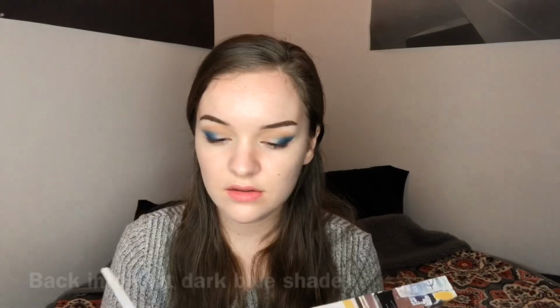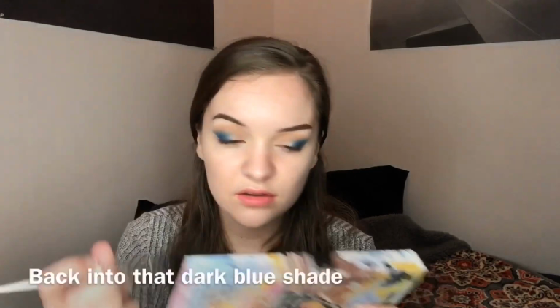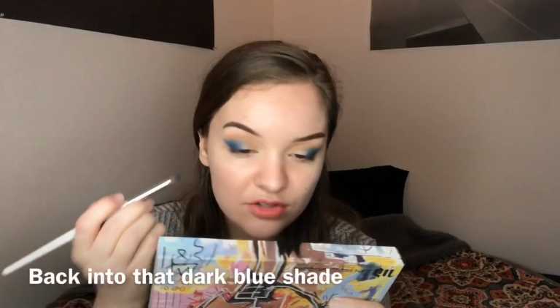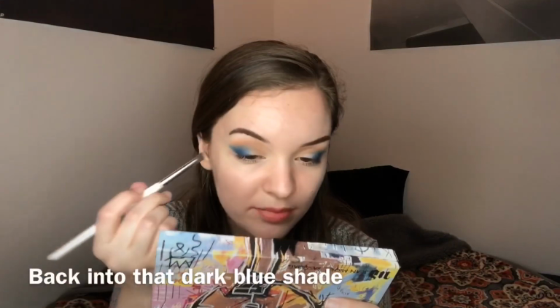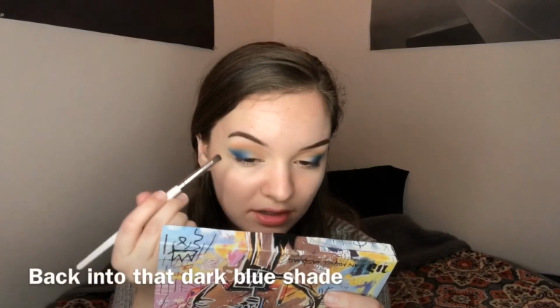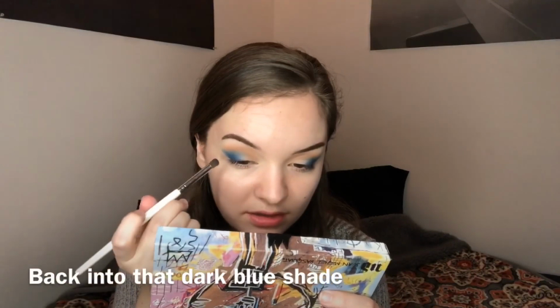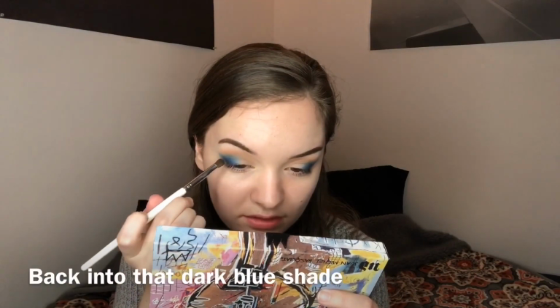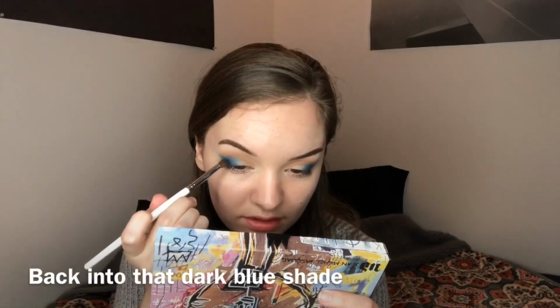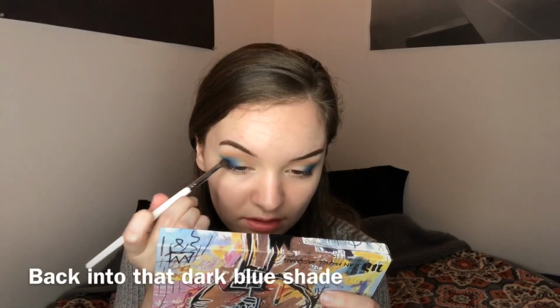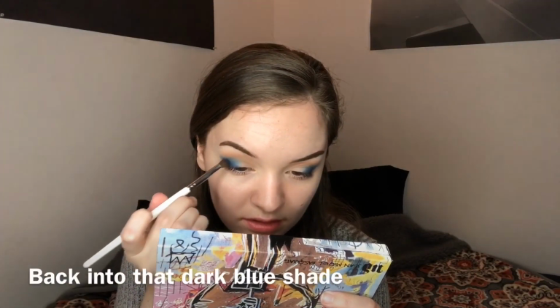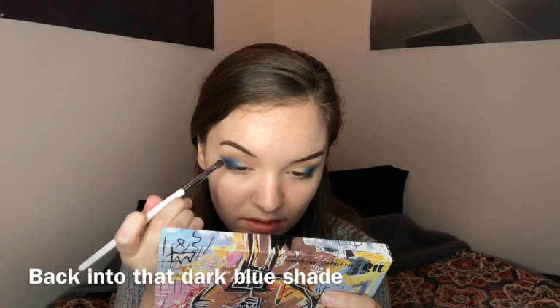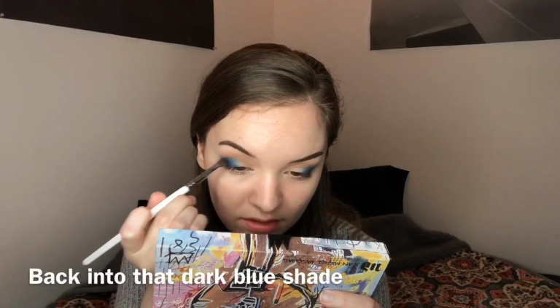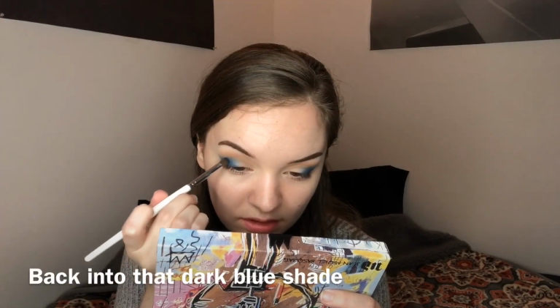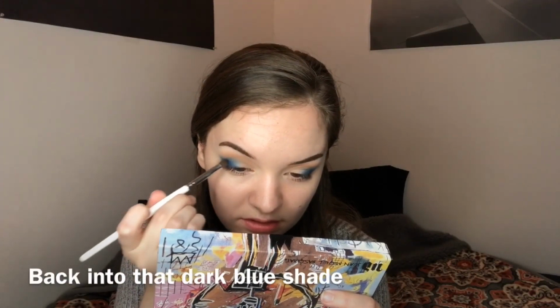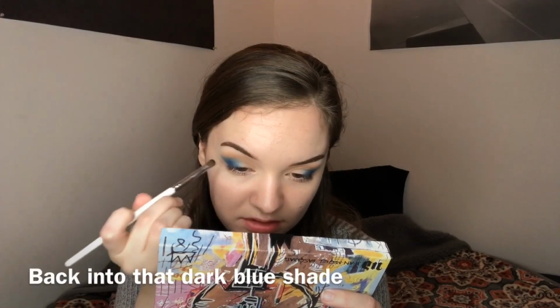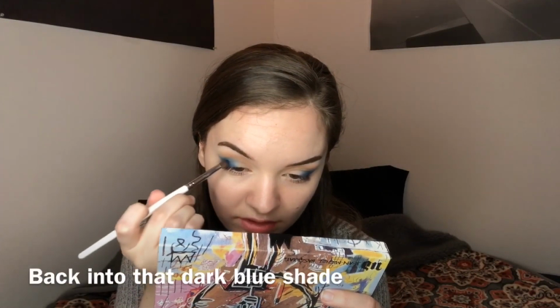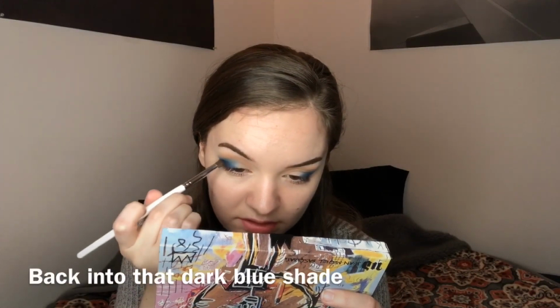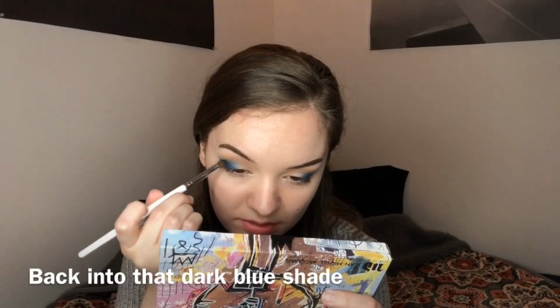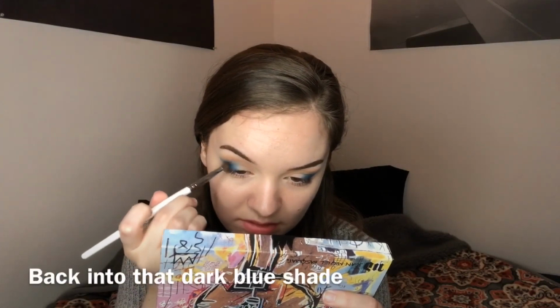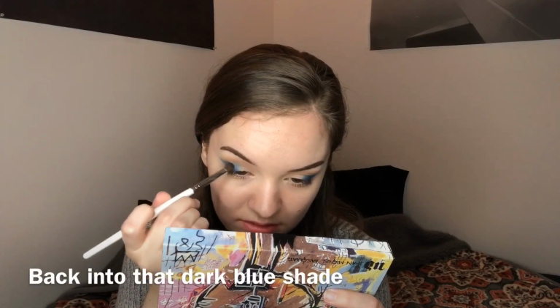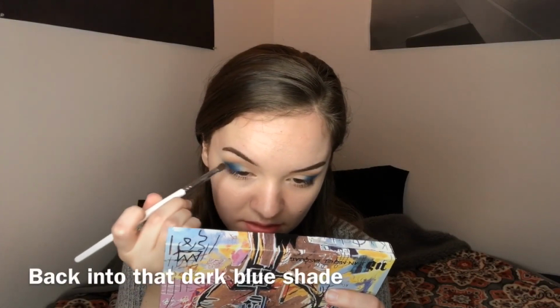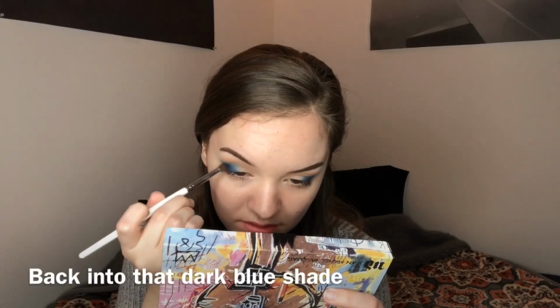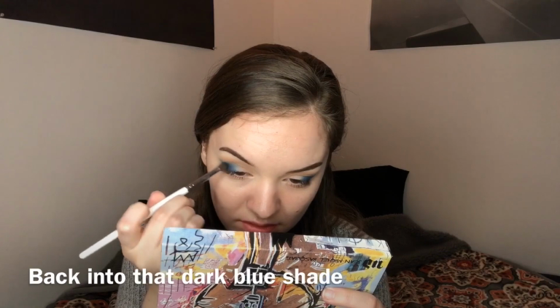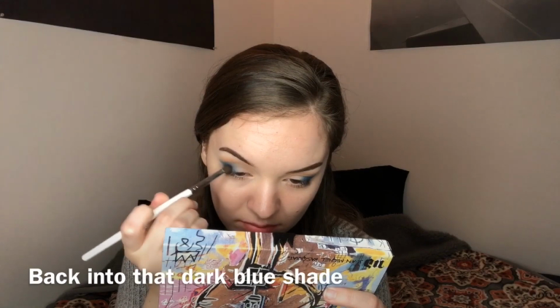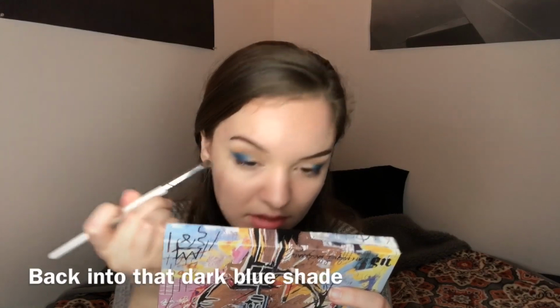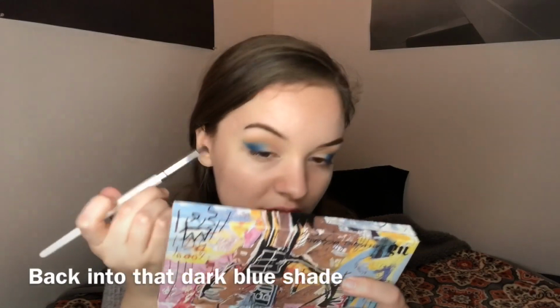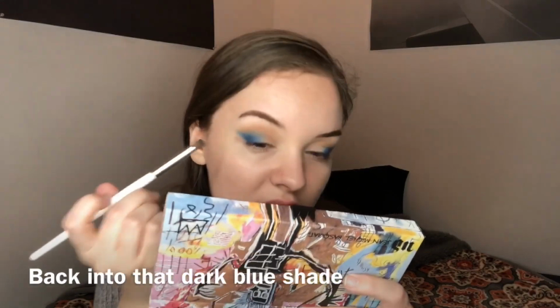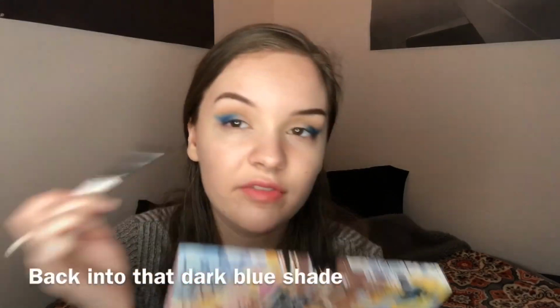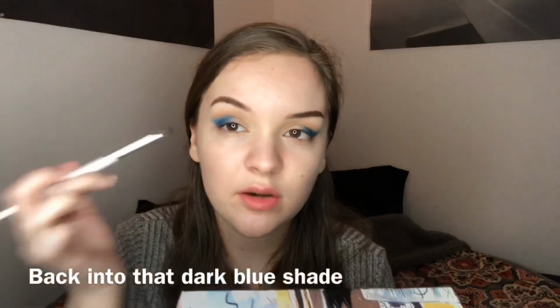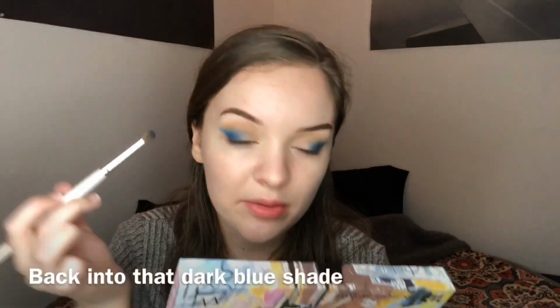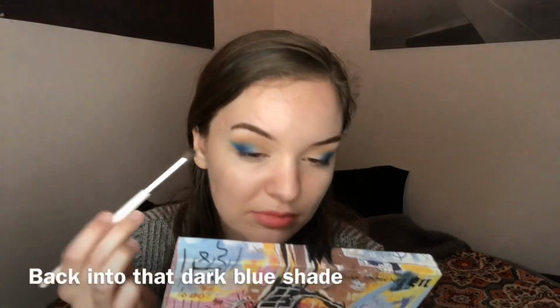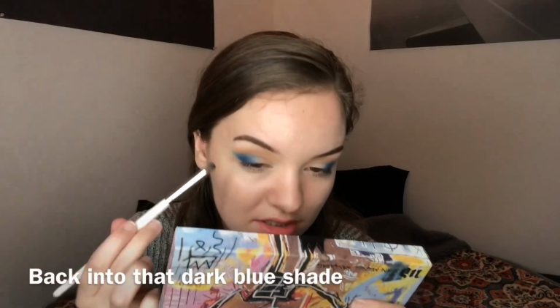Just going back in to intensify some of these middle areas that got faded away when I blended.